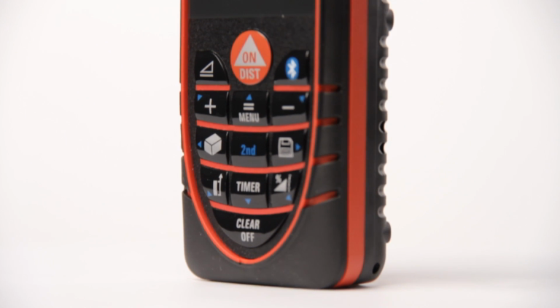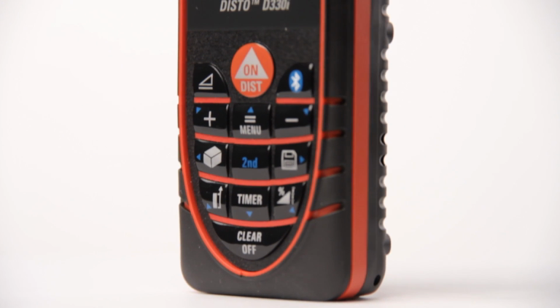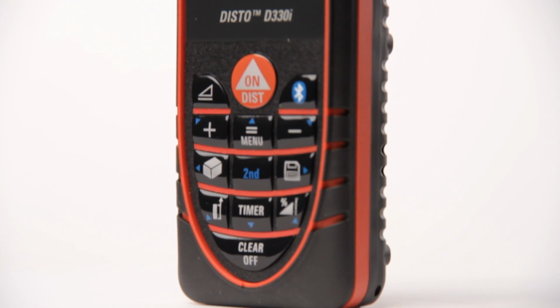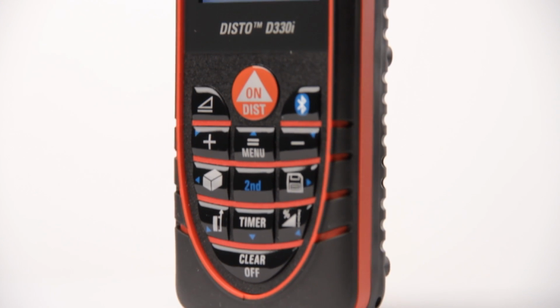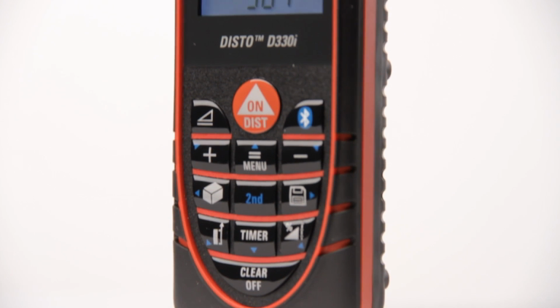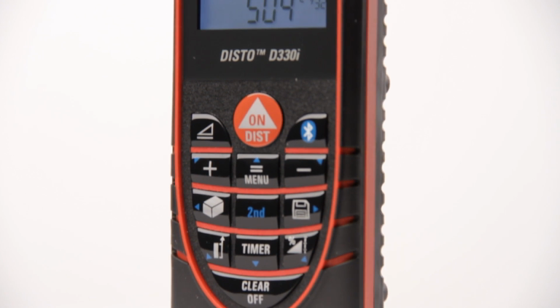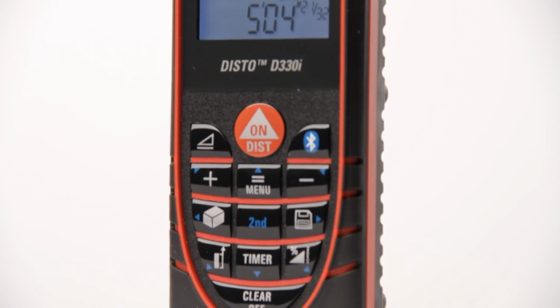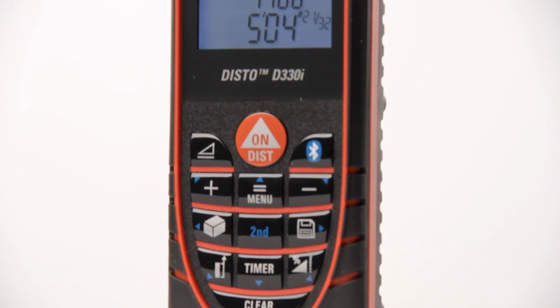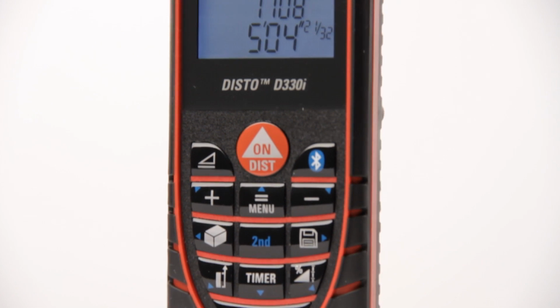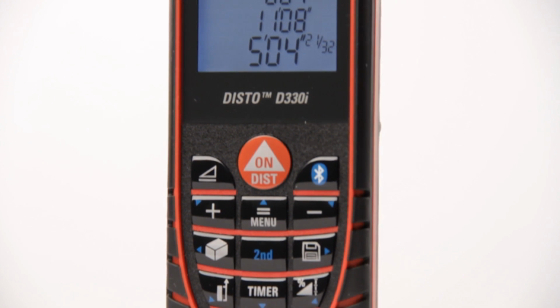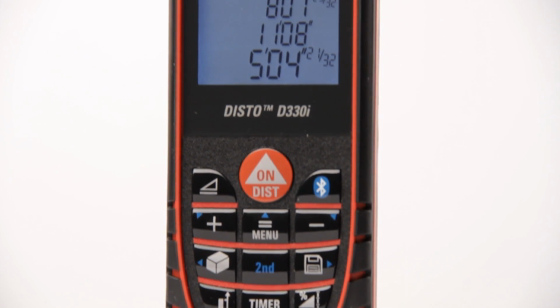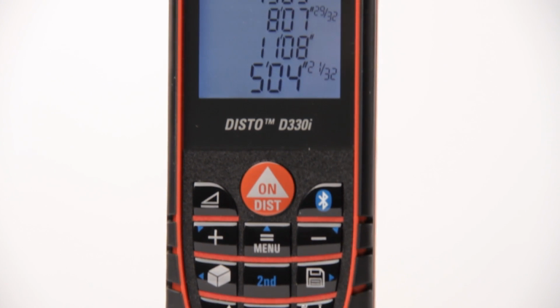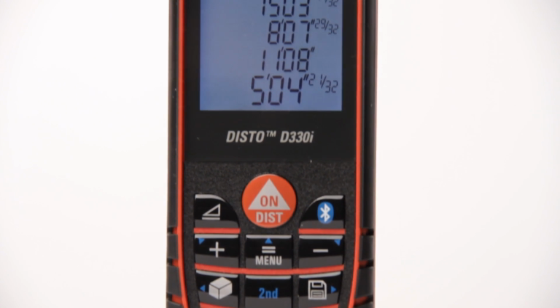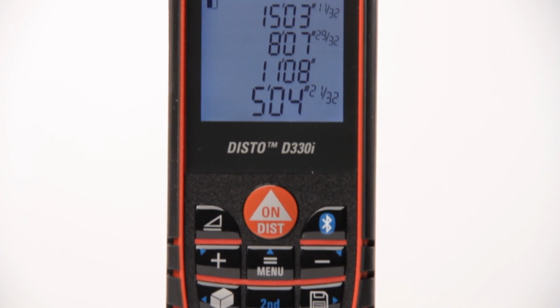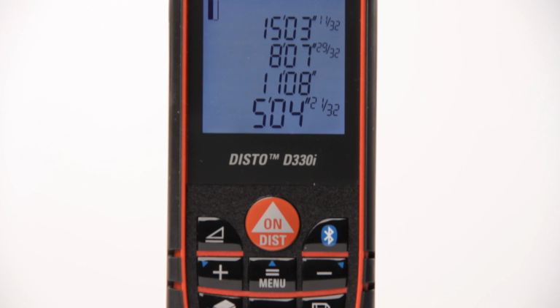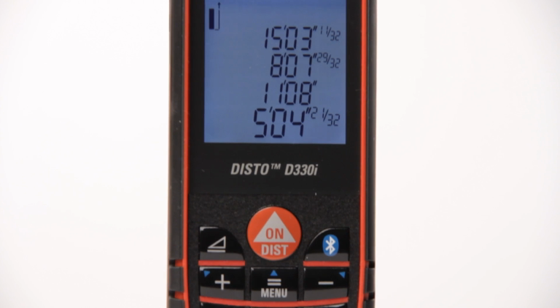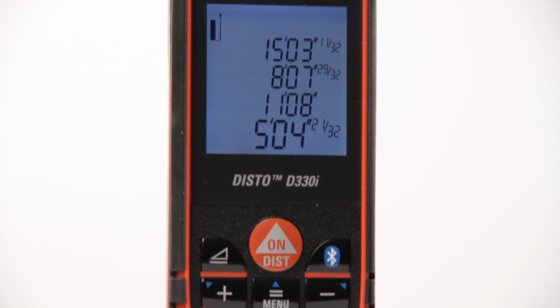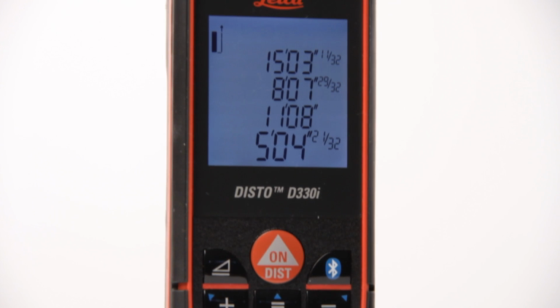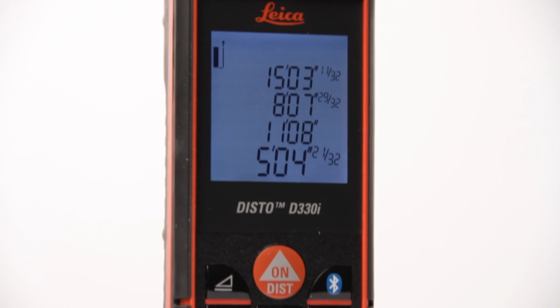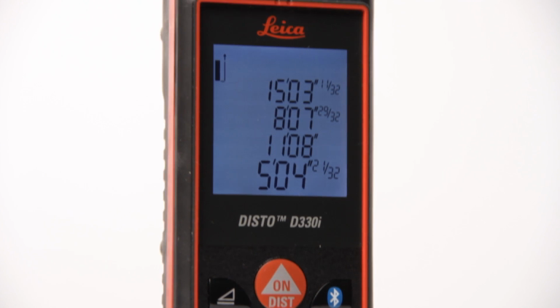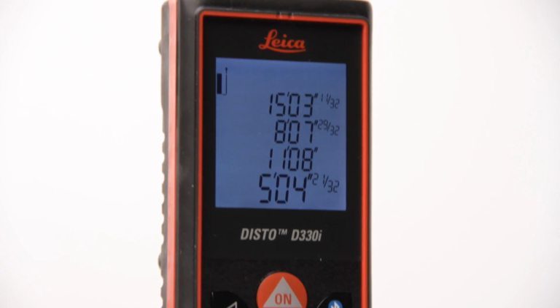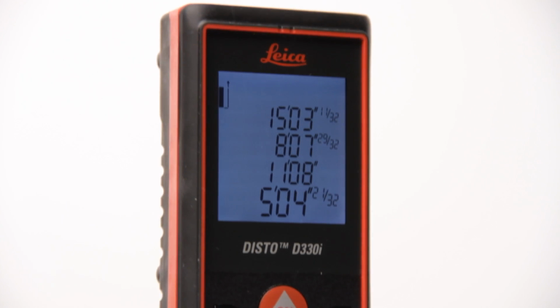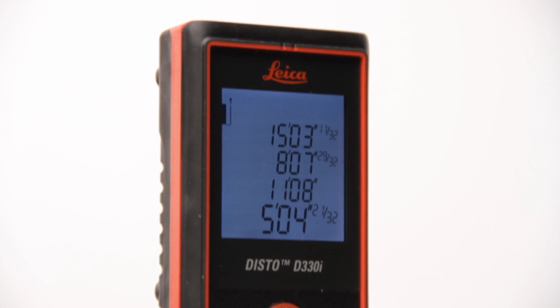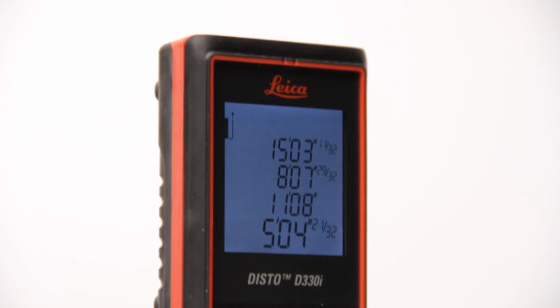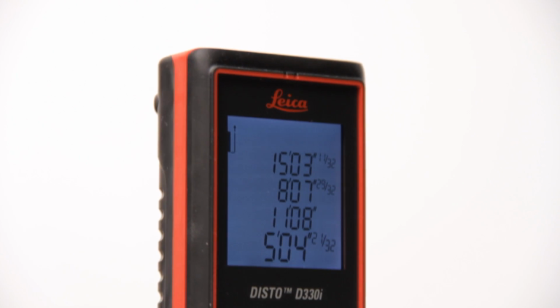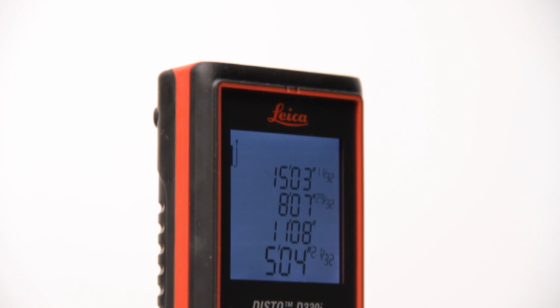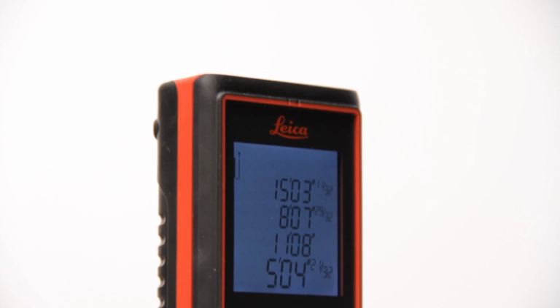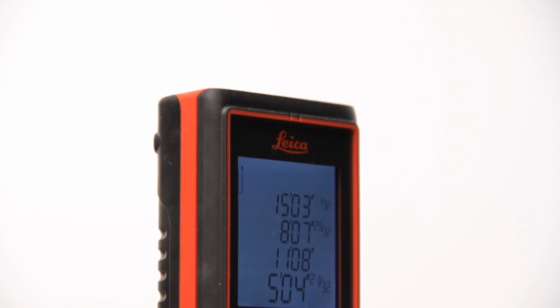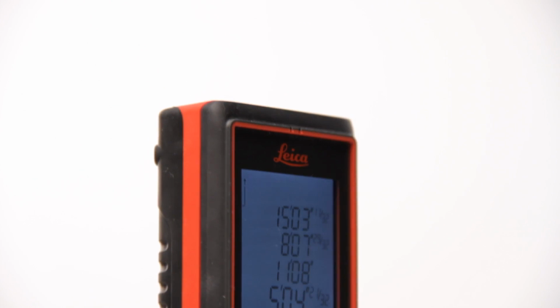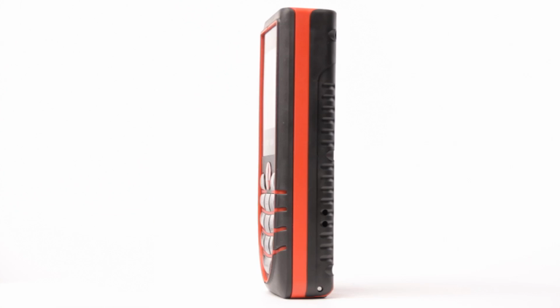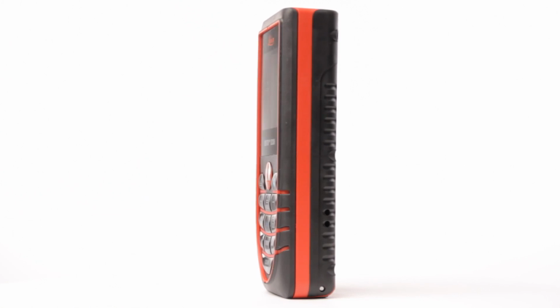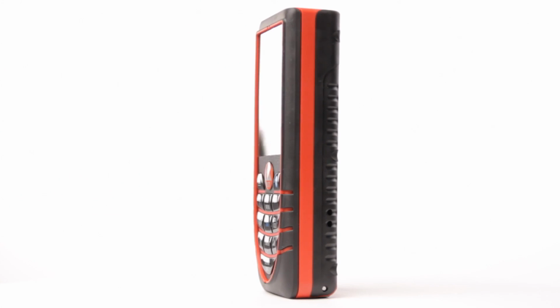Save time, improve accuracy, and increase your profits with the new Leica Disto D330i. Click the Add to Cart button now.